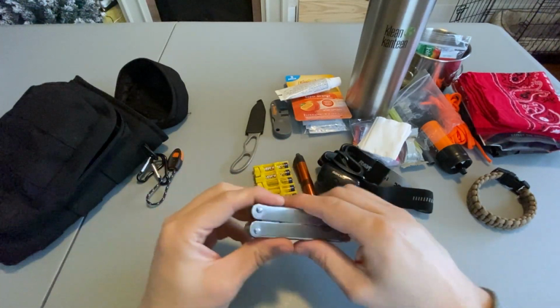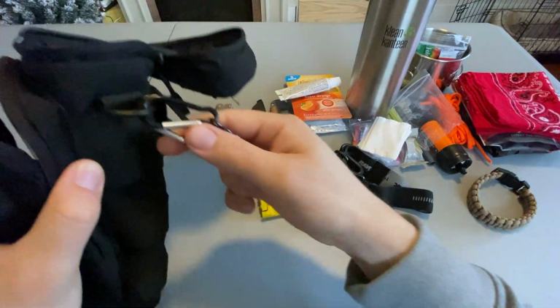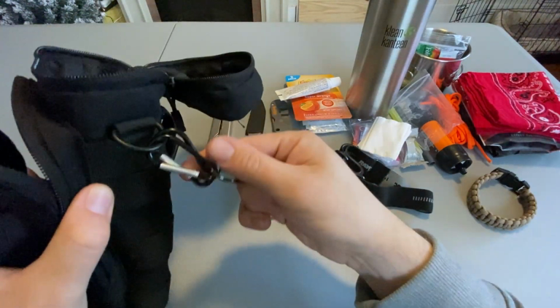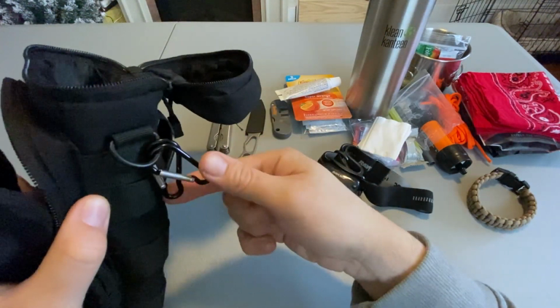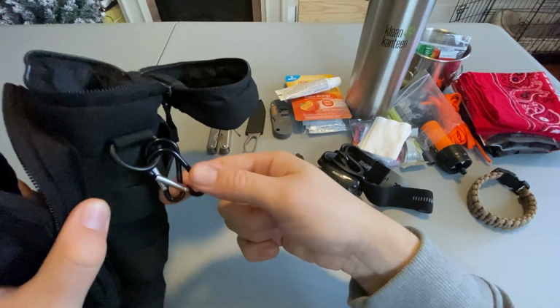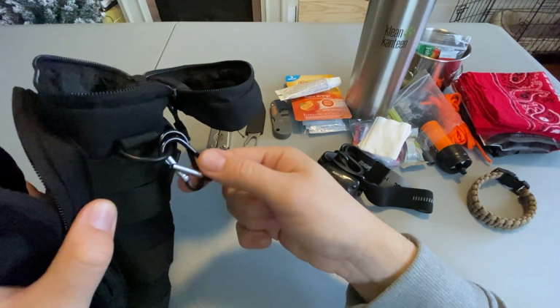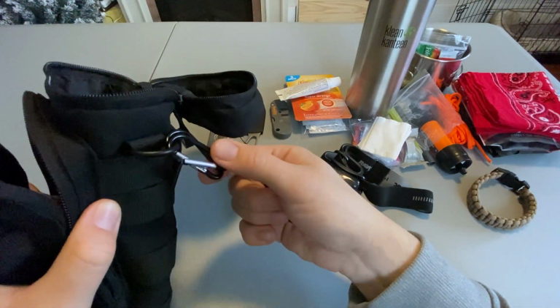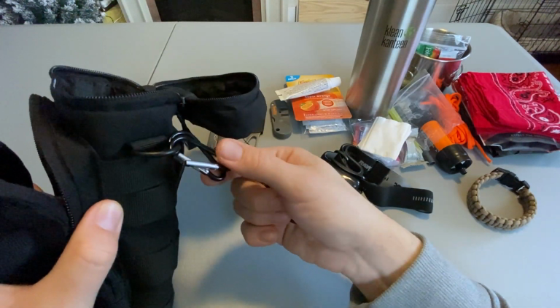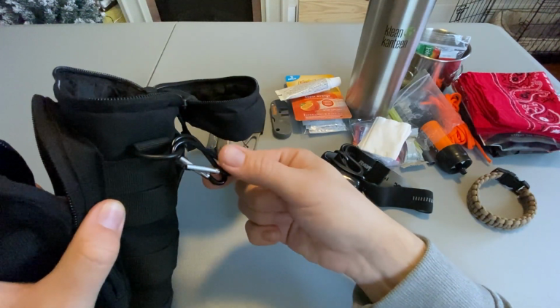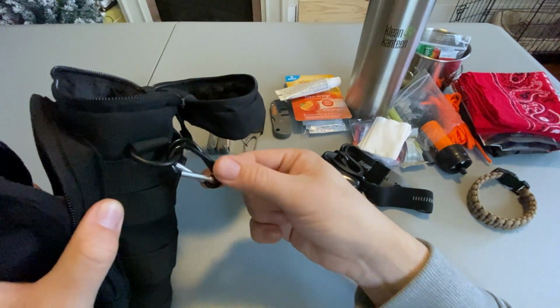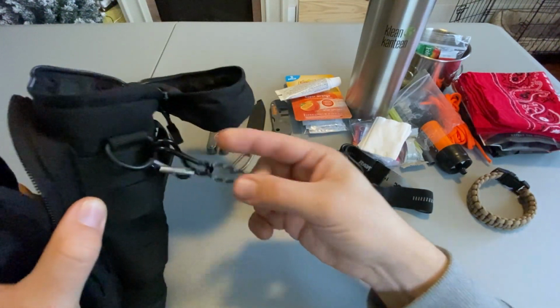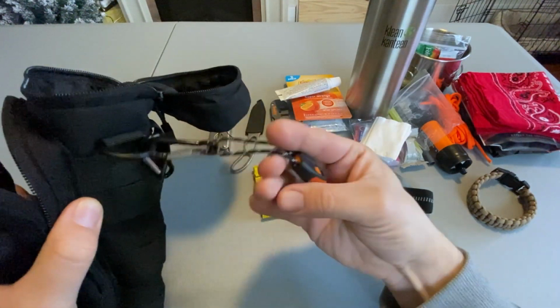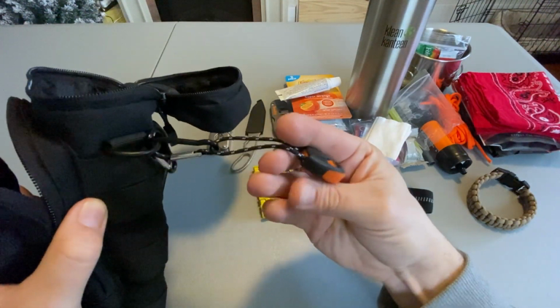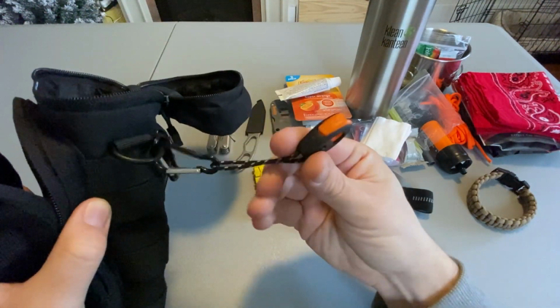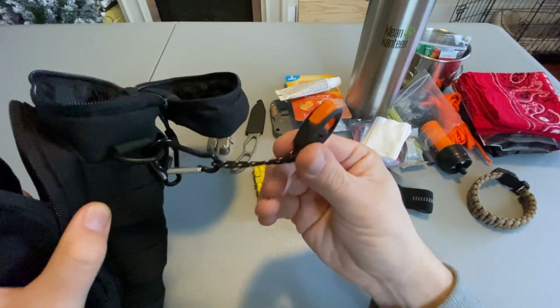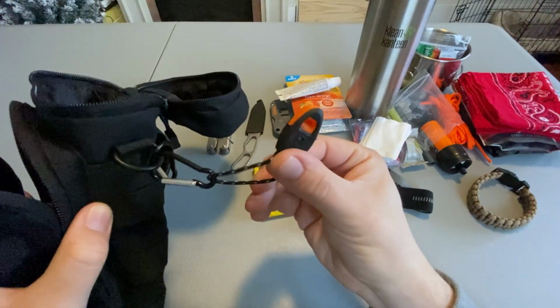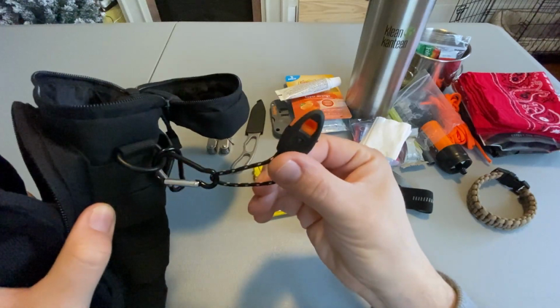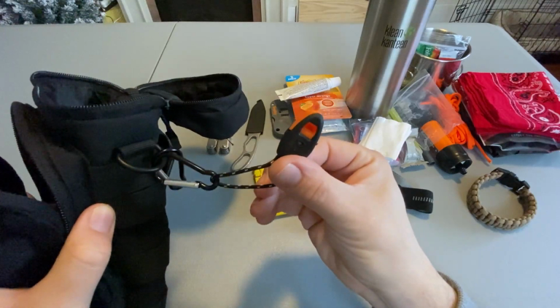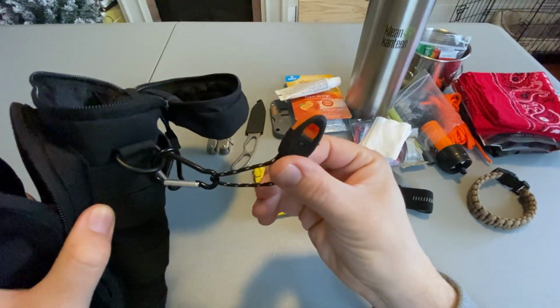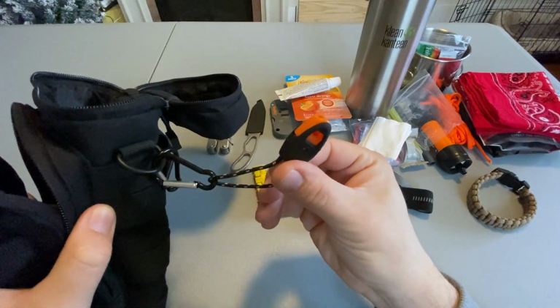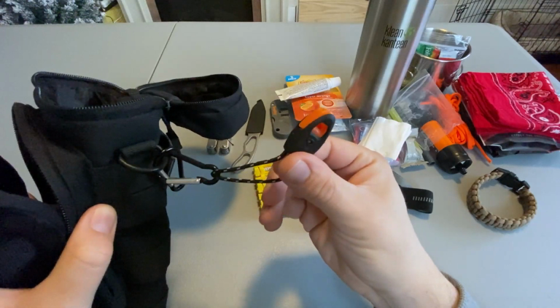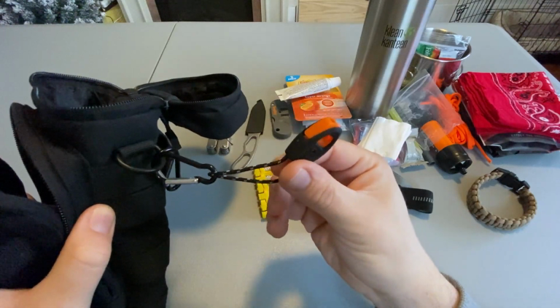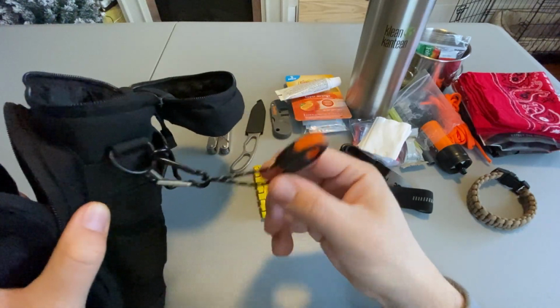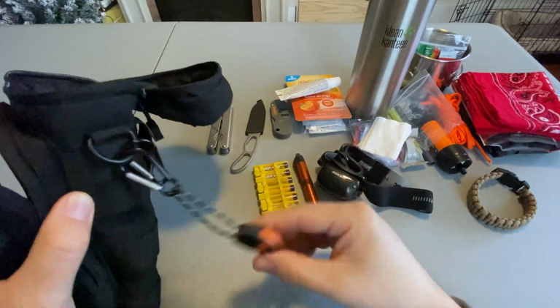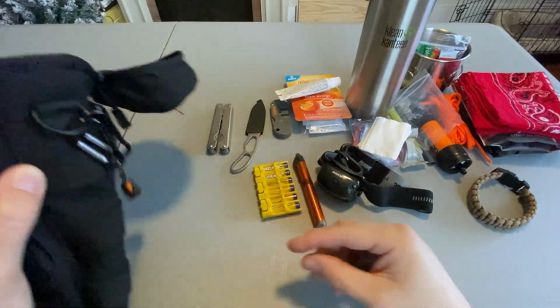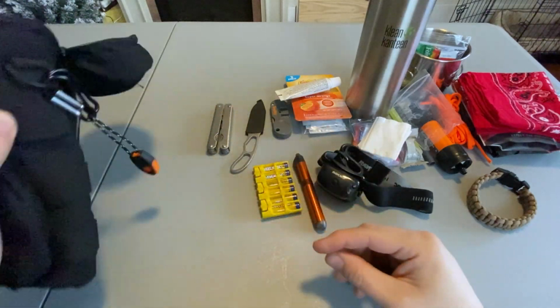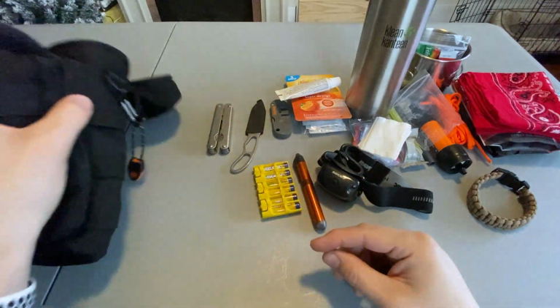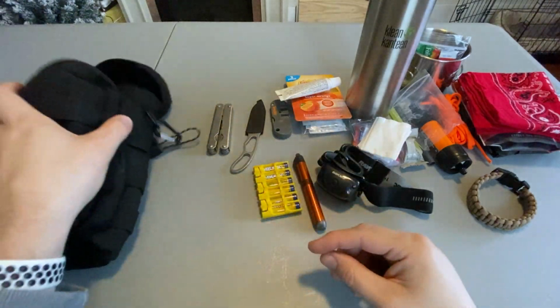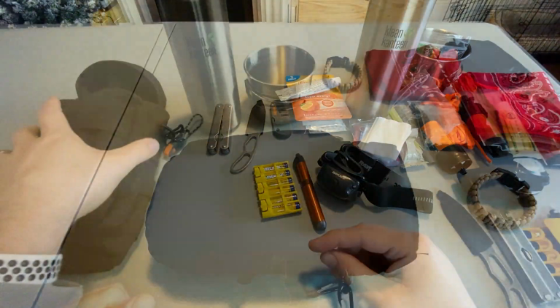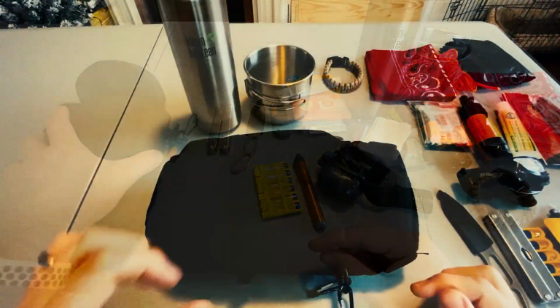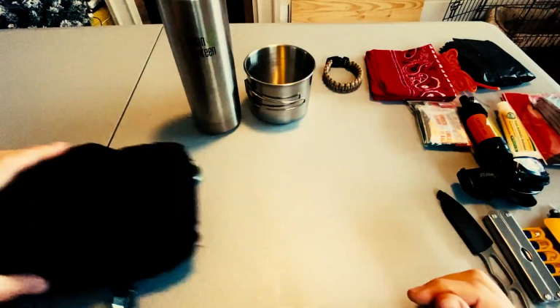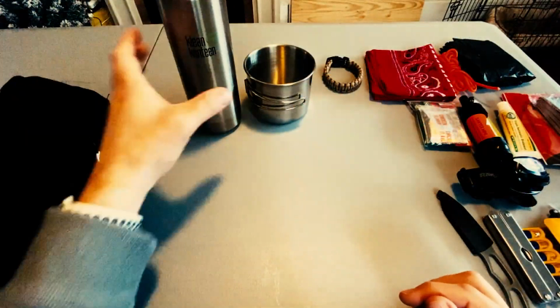I also threw a couple of cheap carabiners and a whistle on the outside.